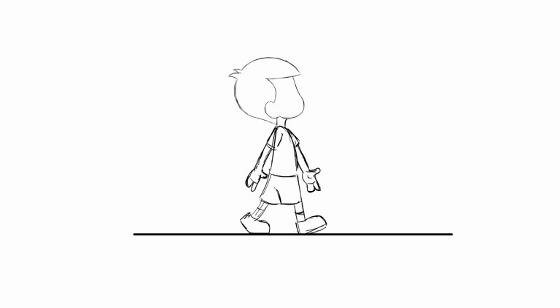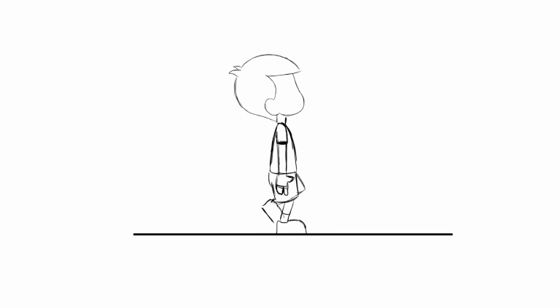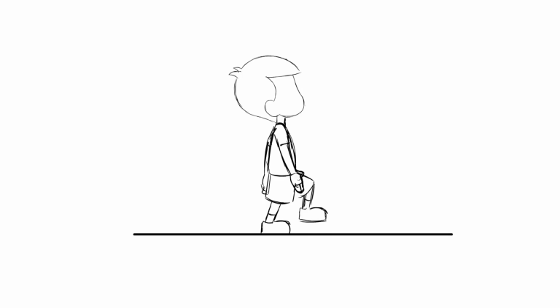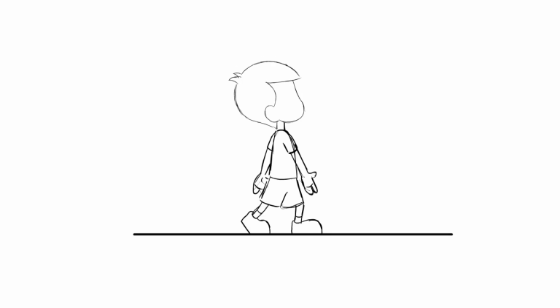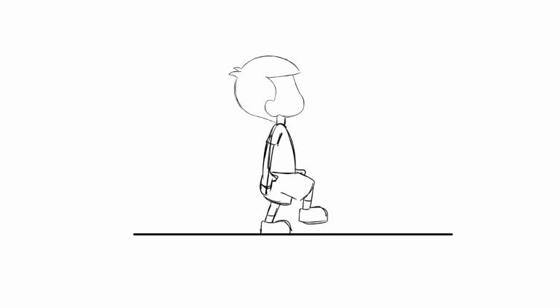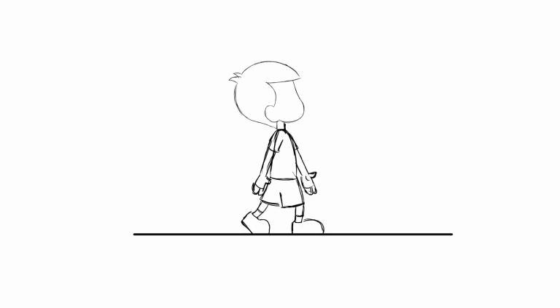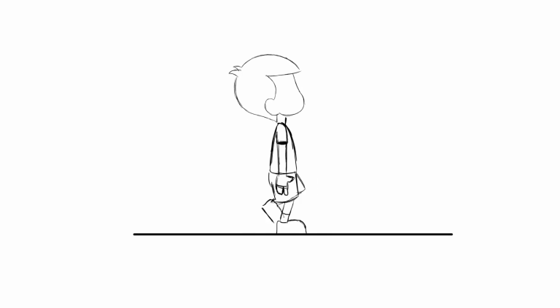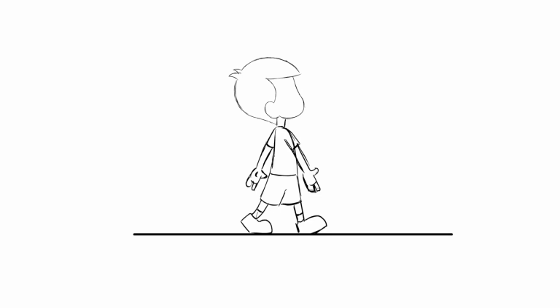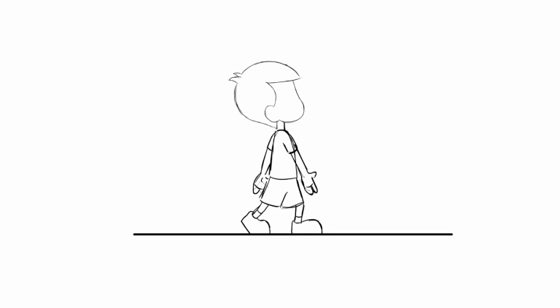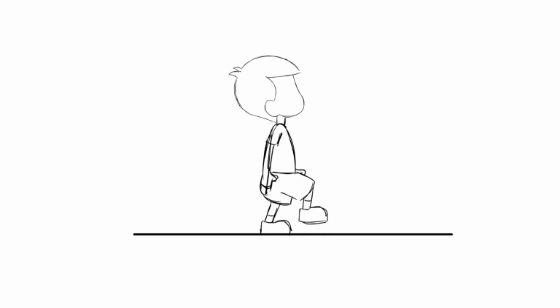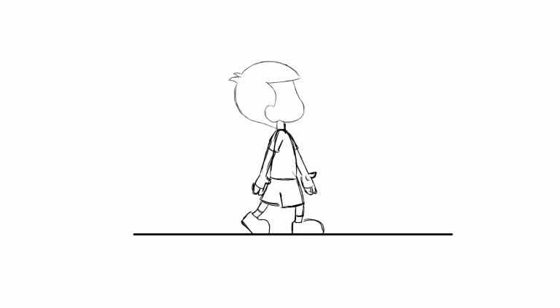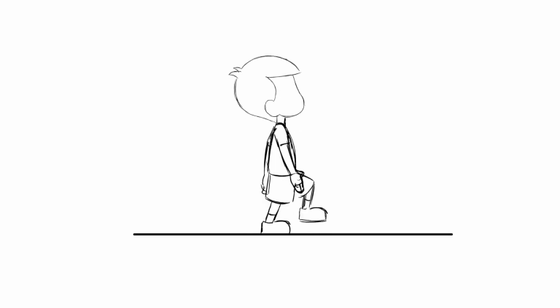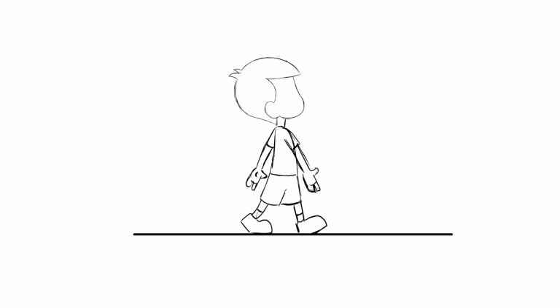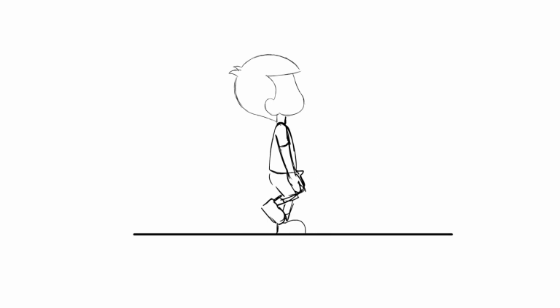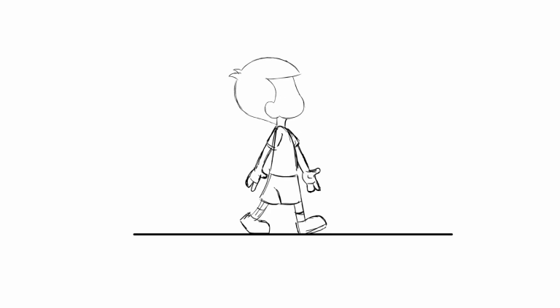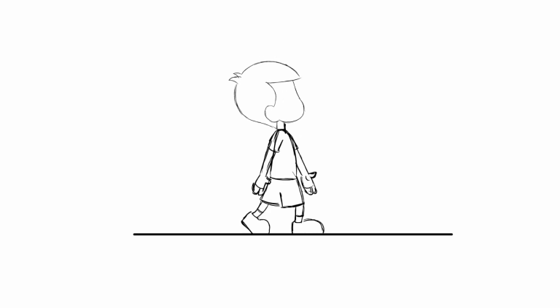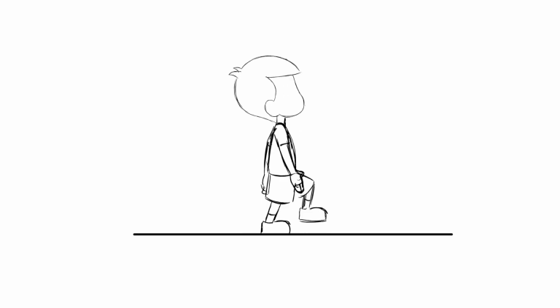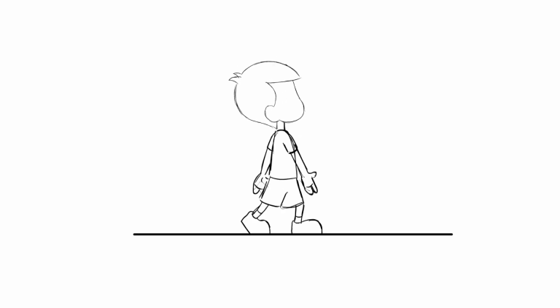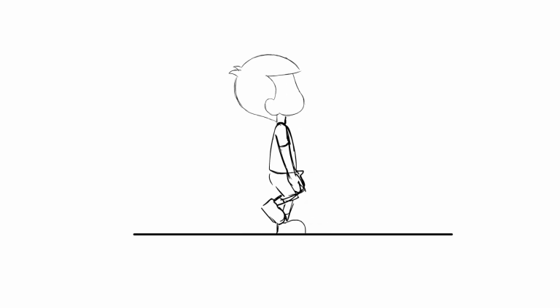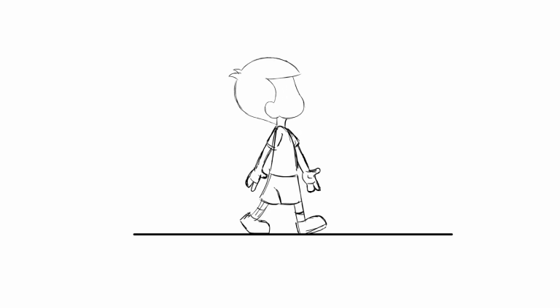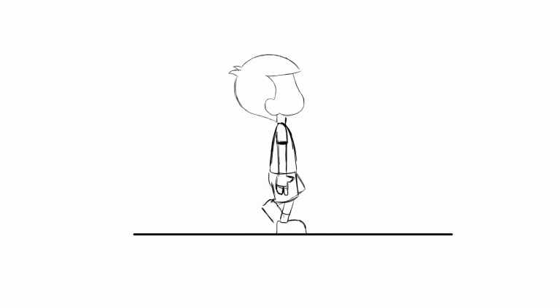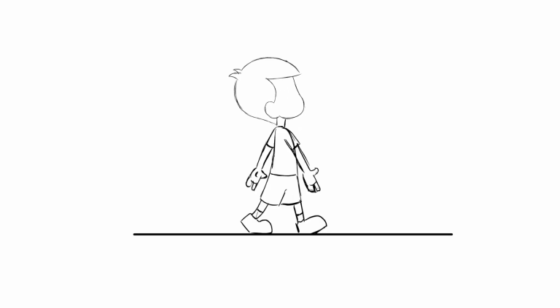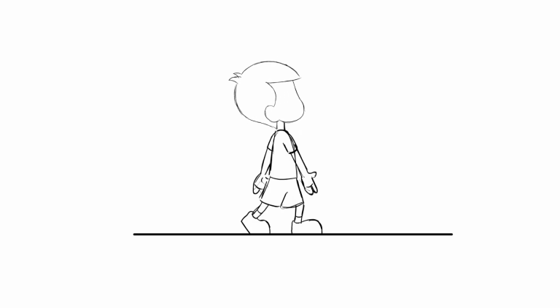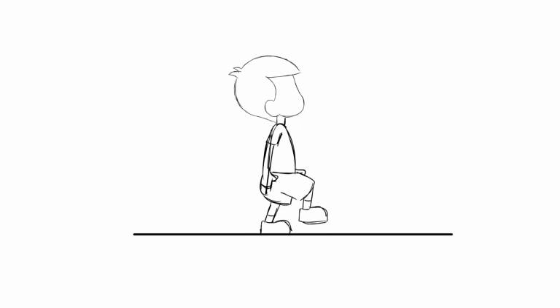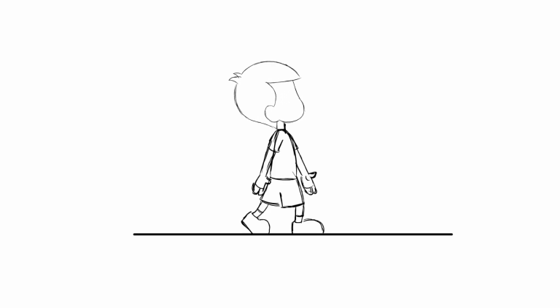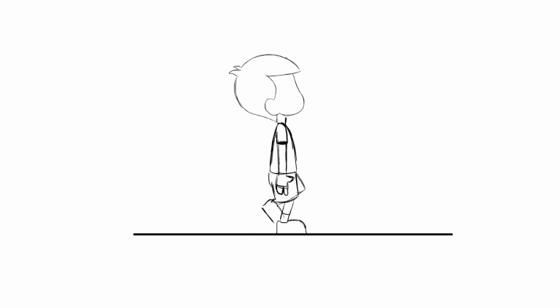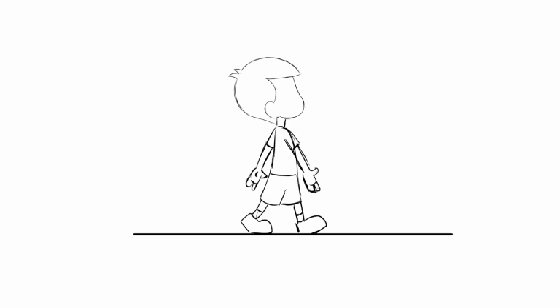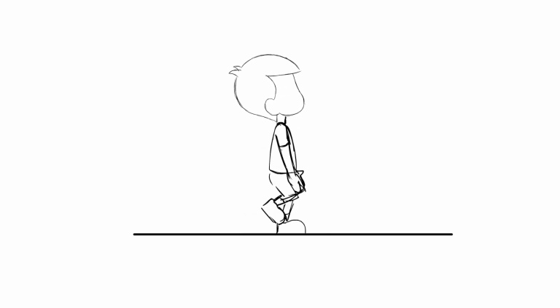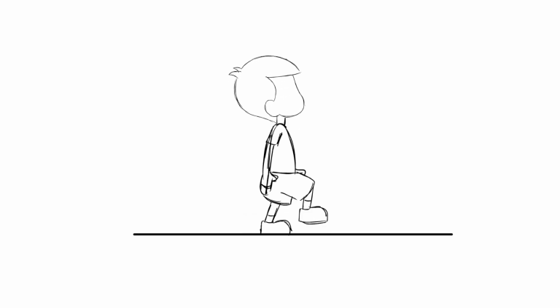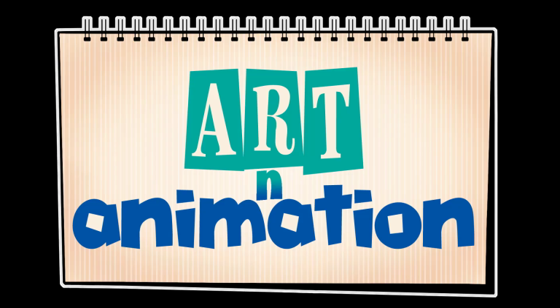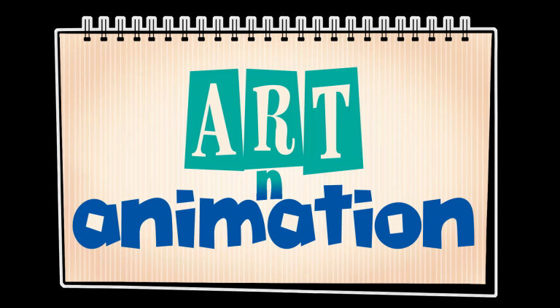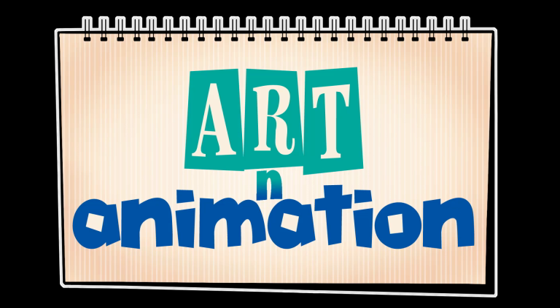In this video we are going to draw the key poses for a dreamy walk. Please see the video and follow.